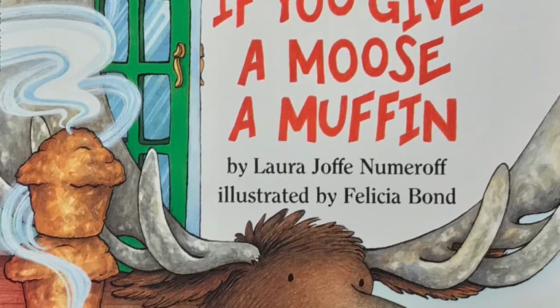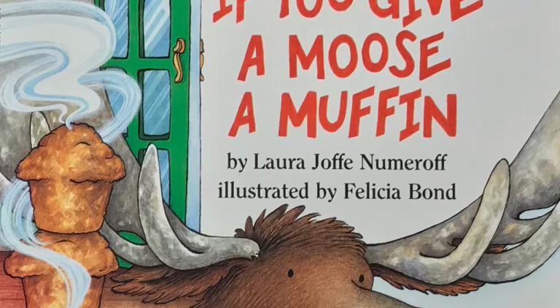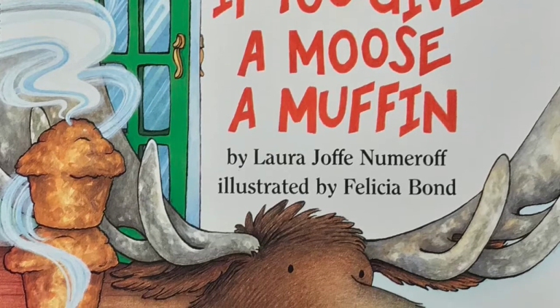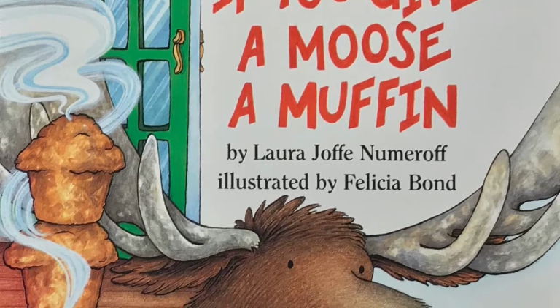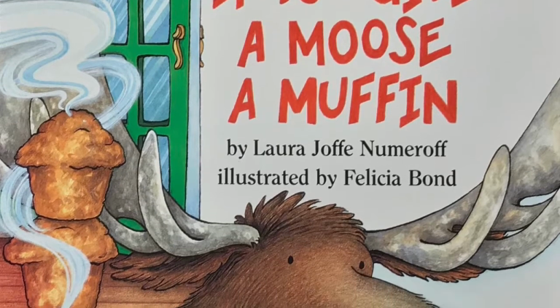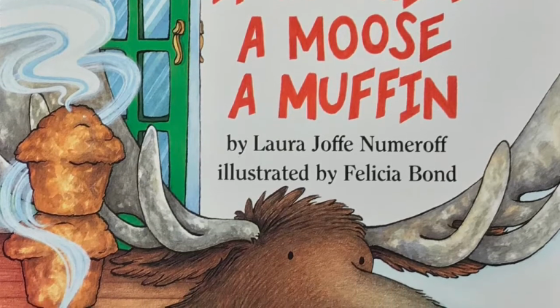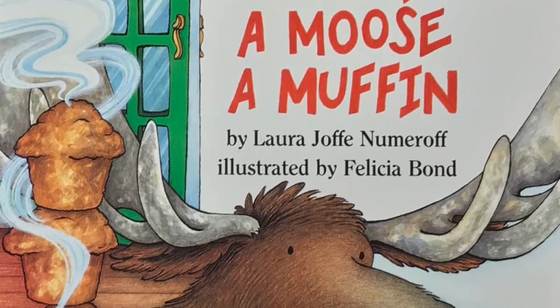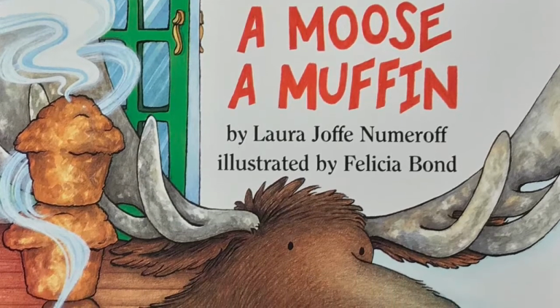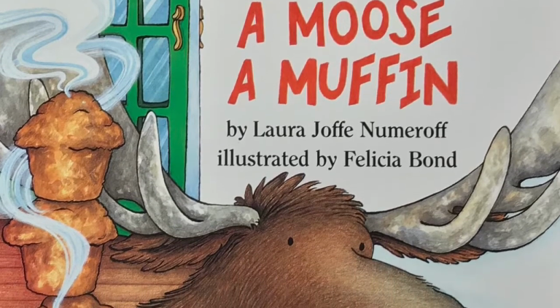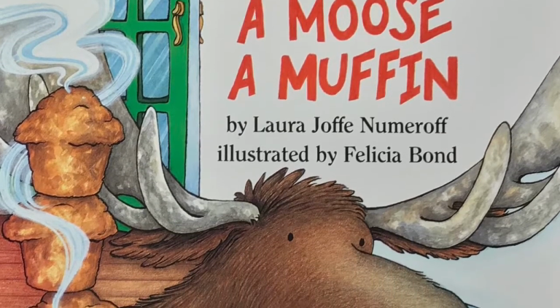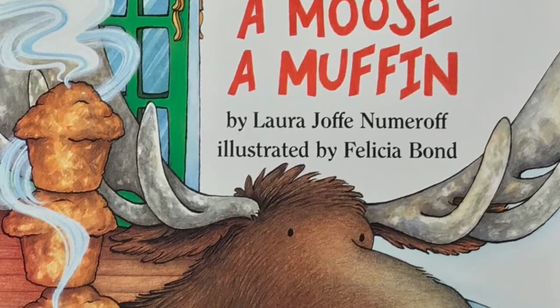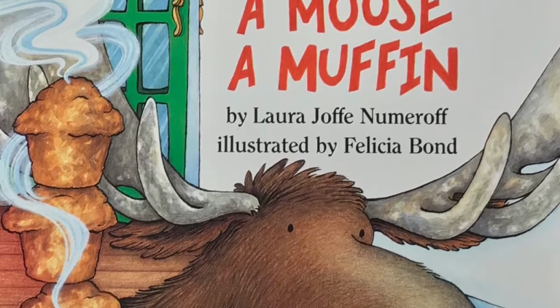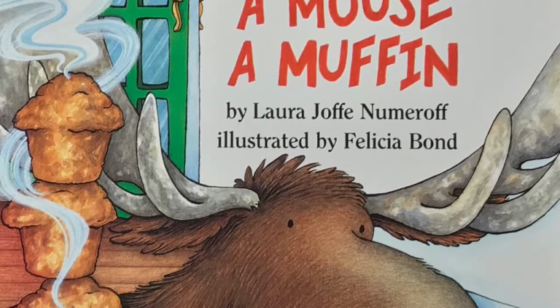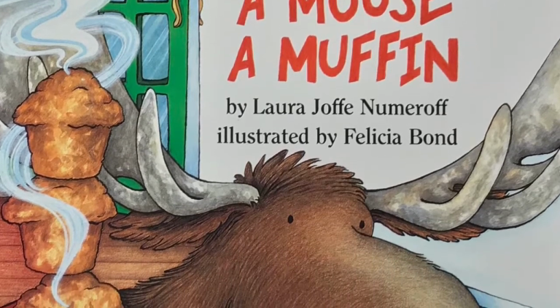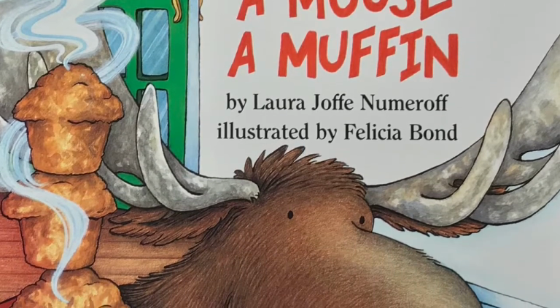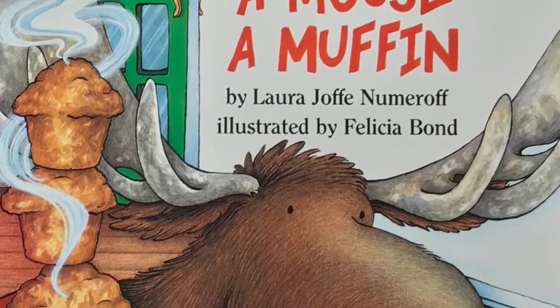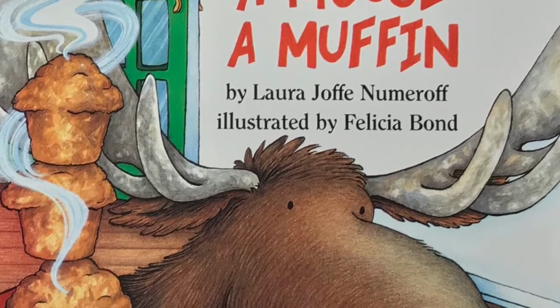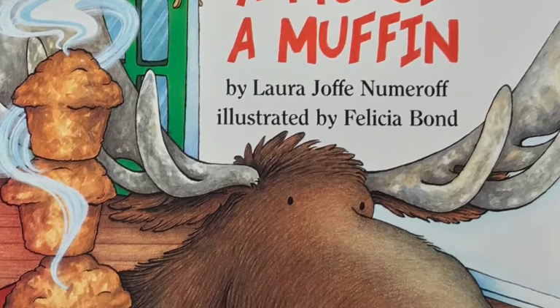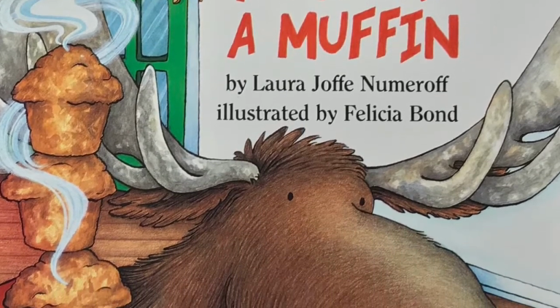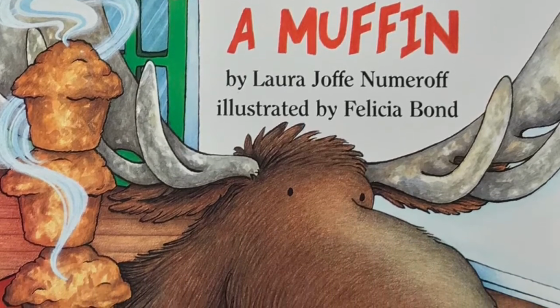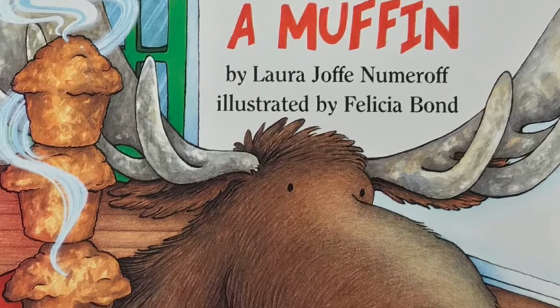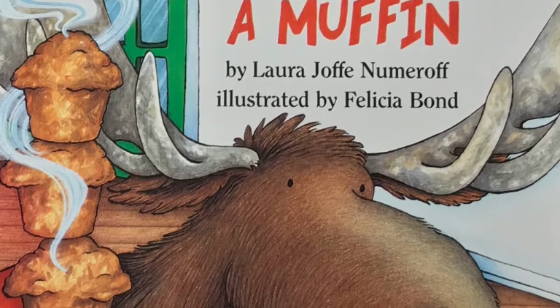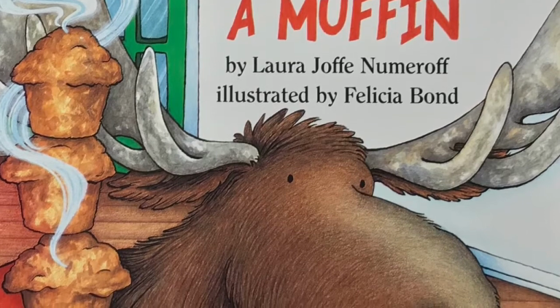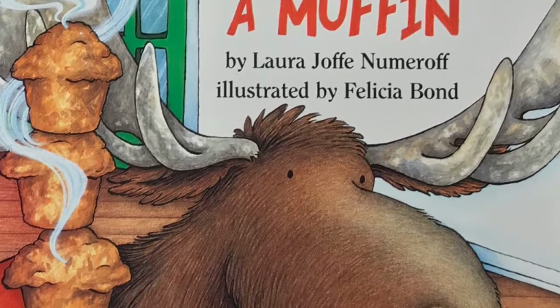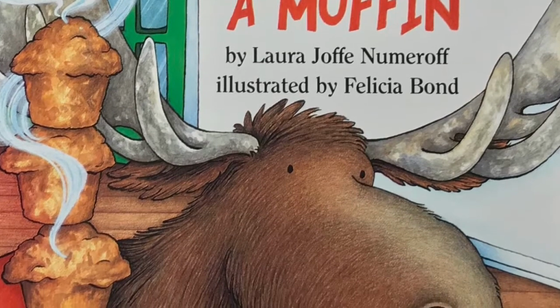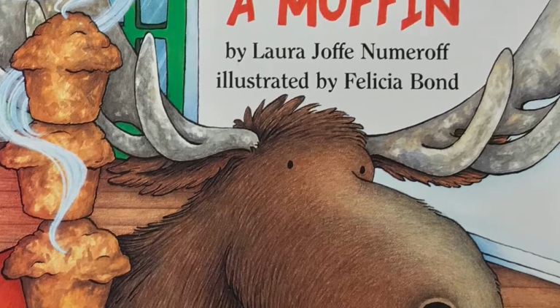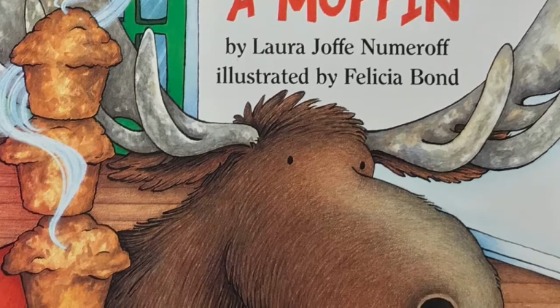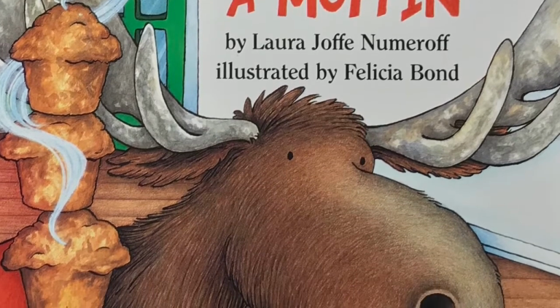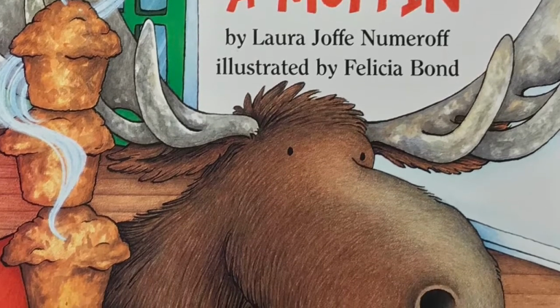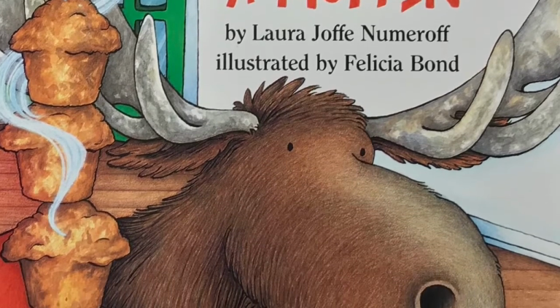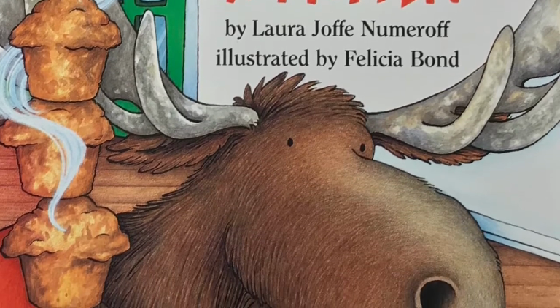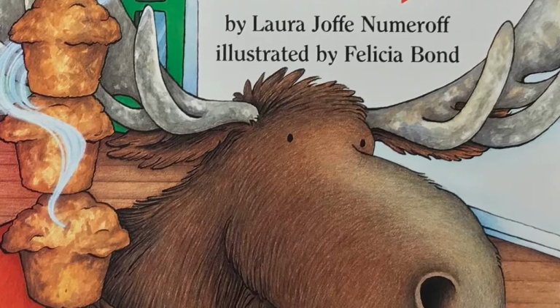Today's story is called If You Give a Moose a Muffin. The author is Laura Numeroff and the illustrator is Felicia Bond.